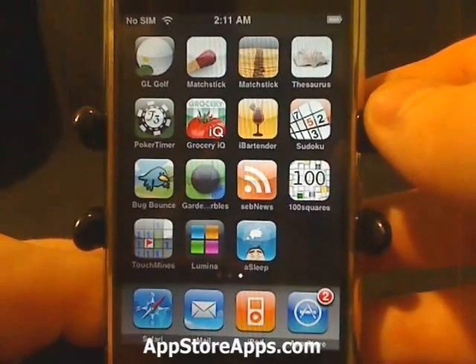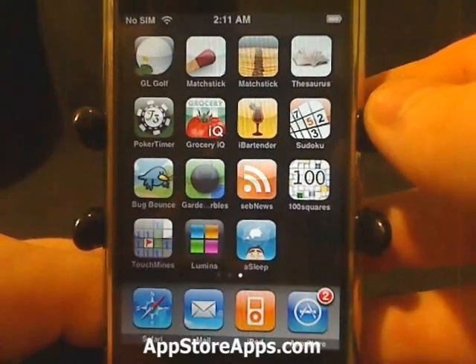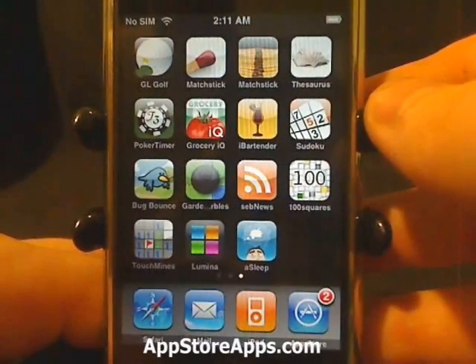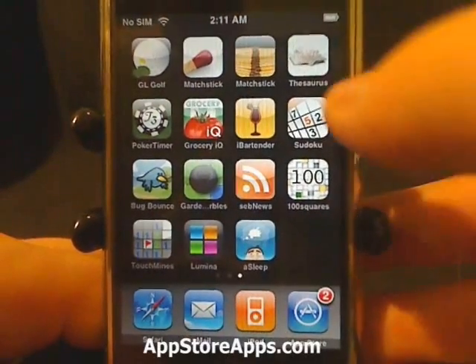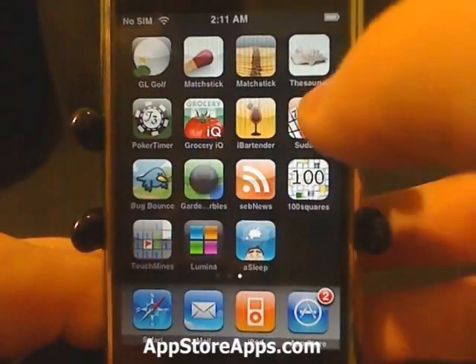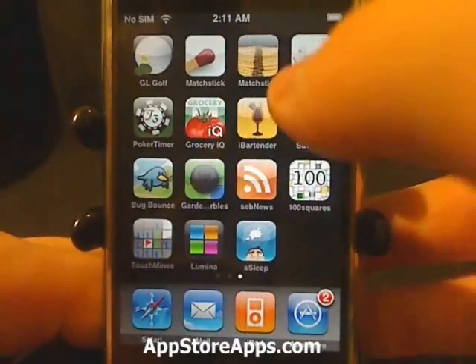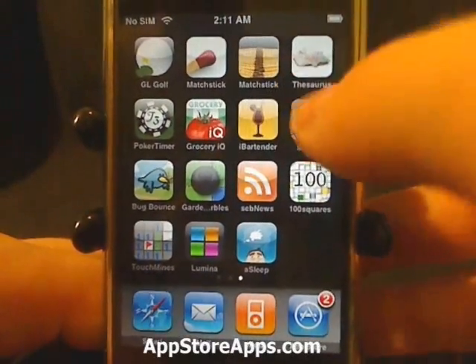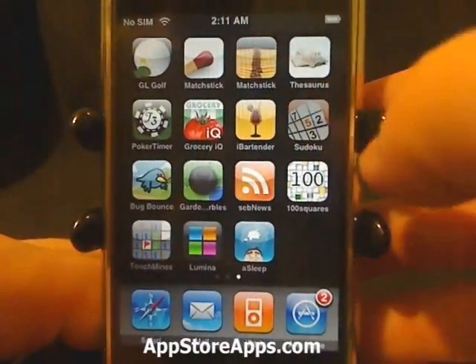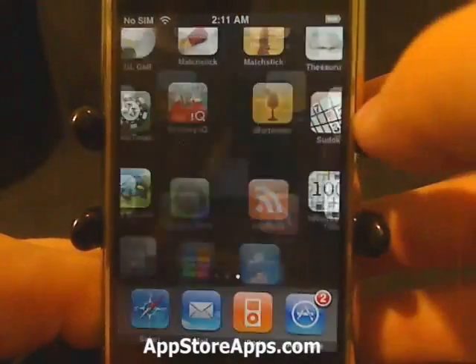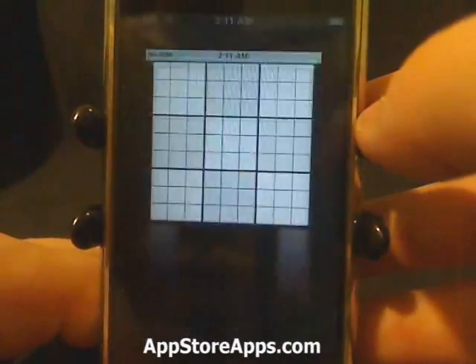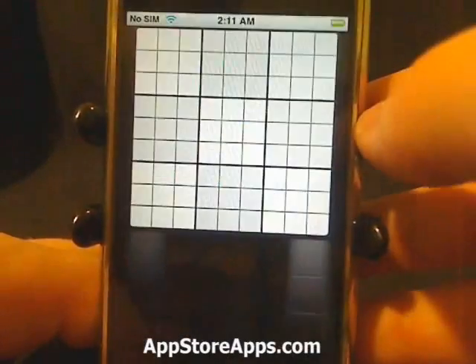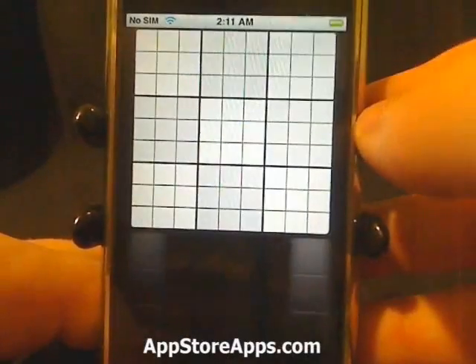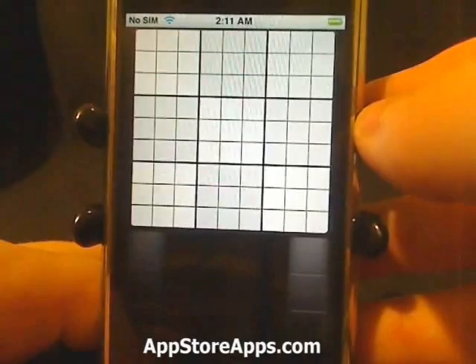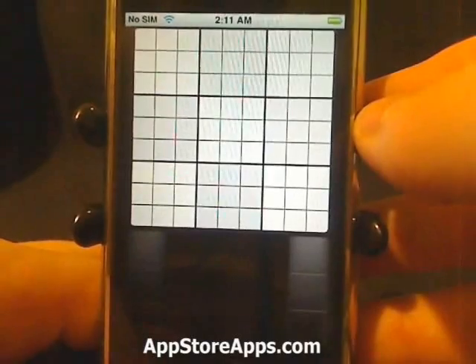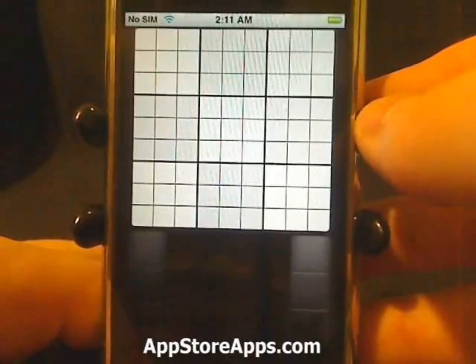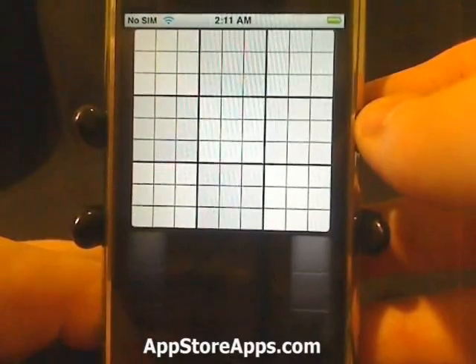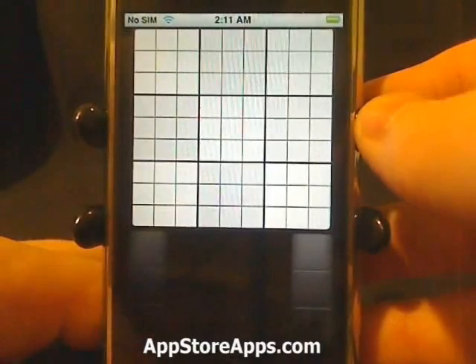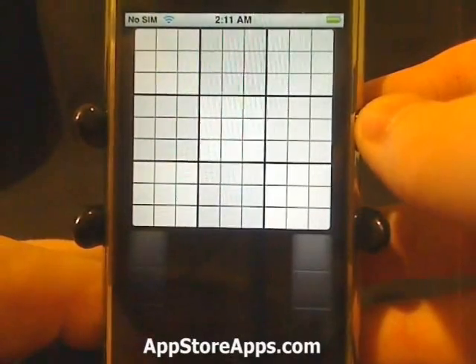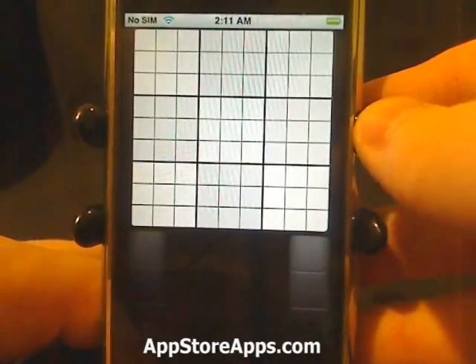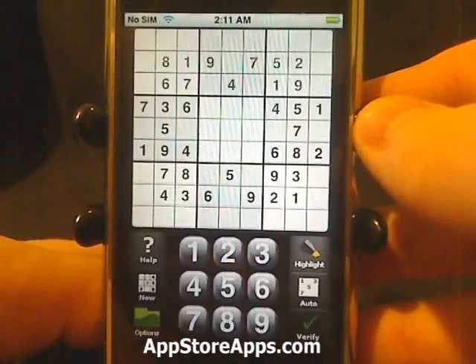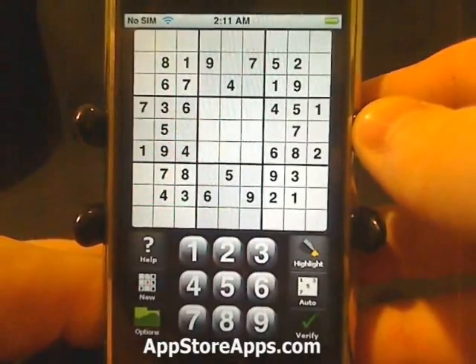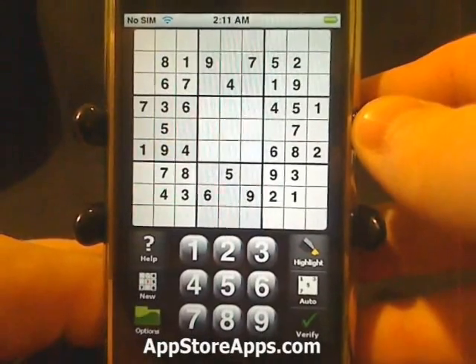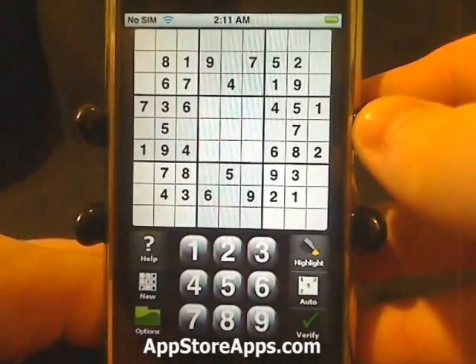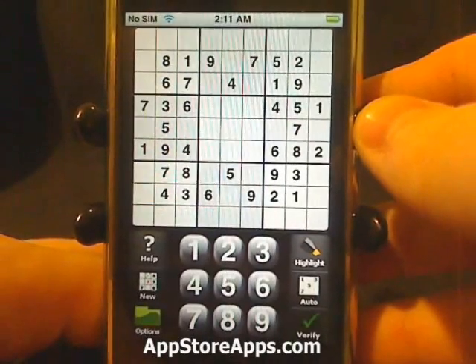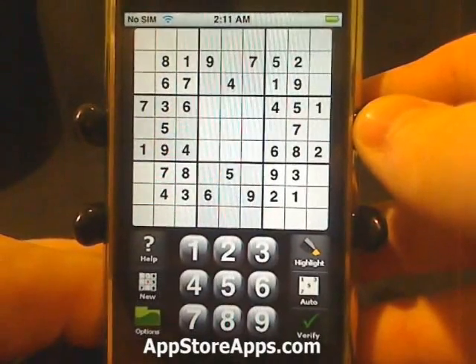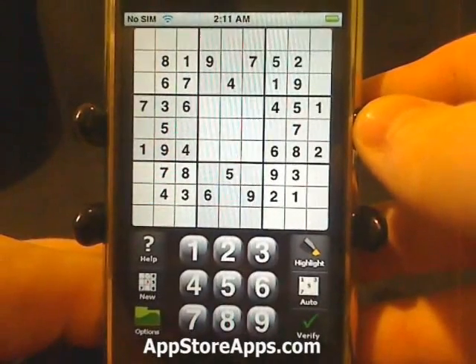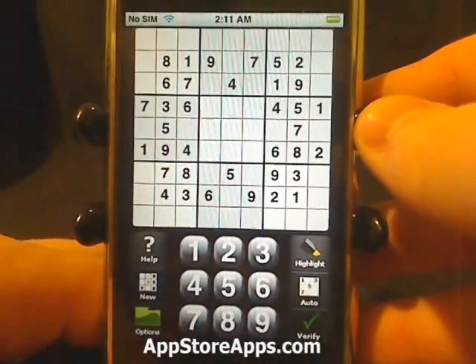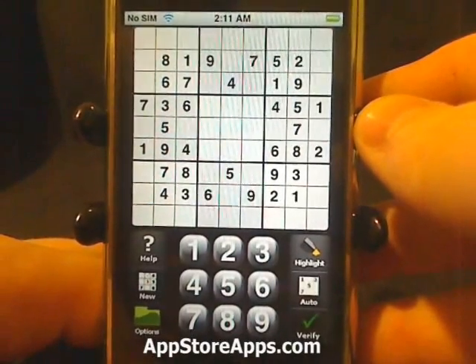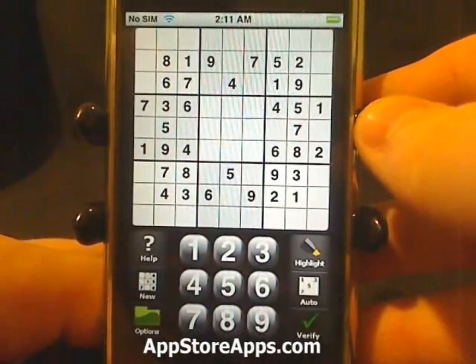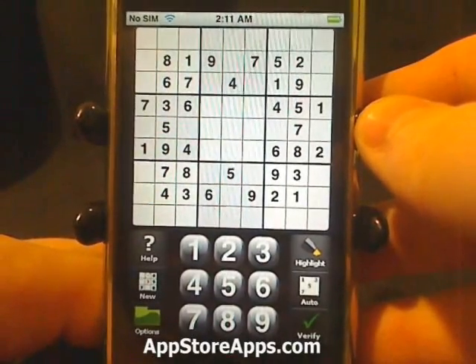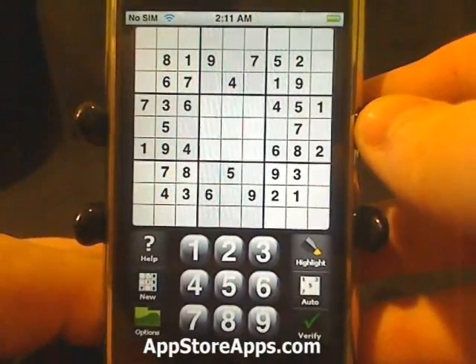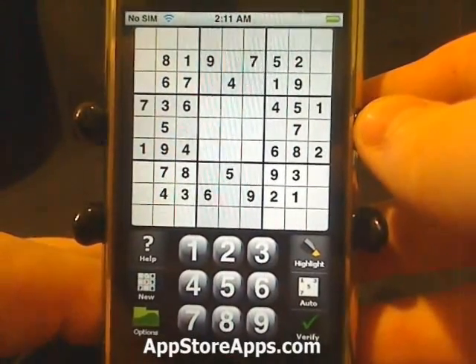This is the Satori Sudoku application. This game is available in the app store for a dollar ninety-nine.